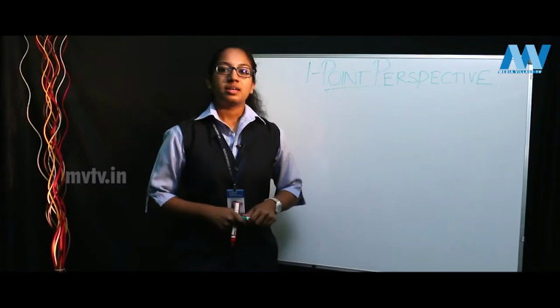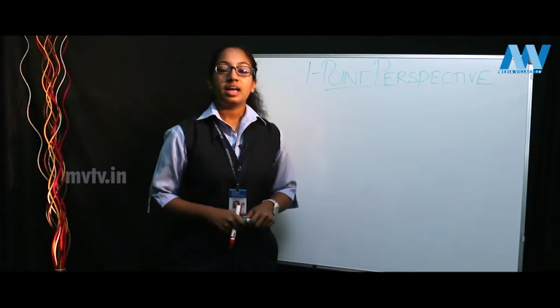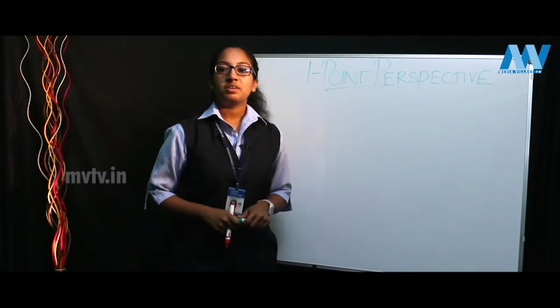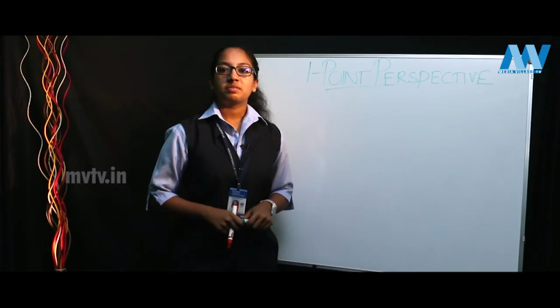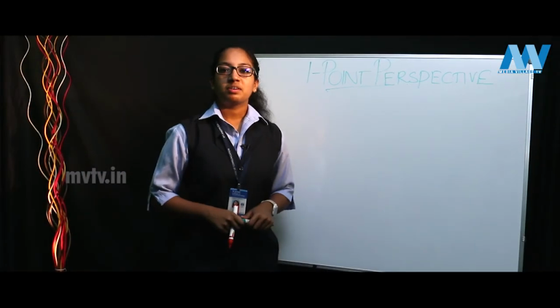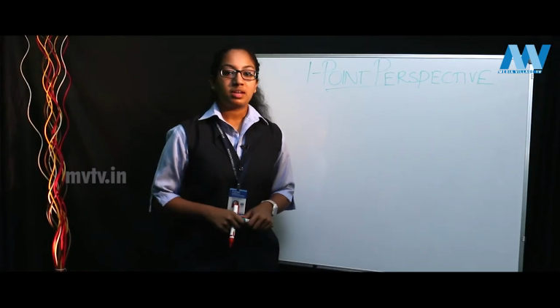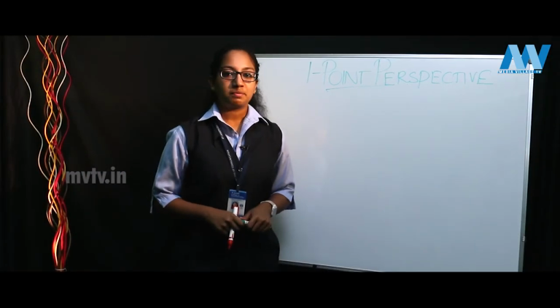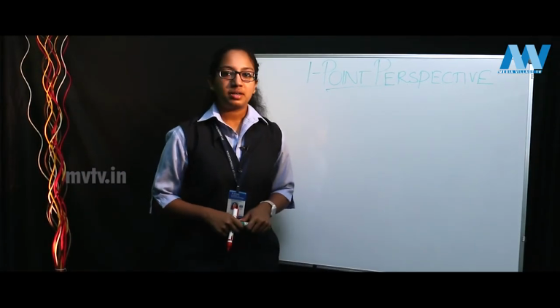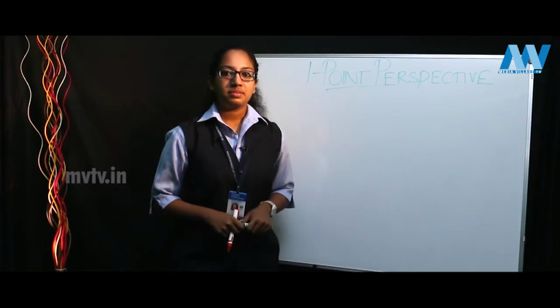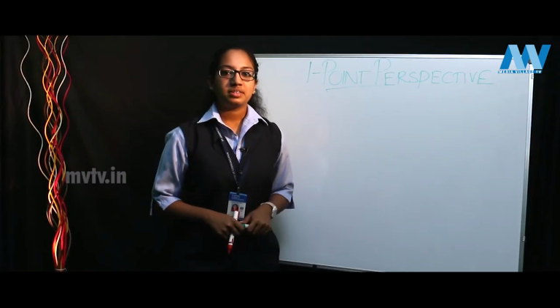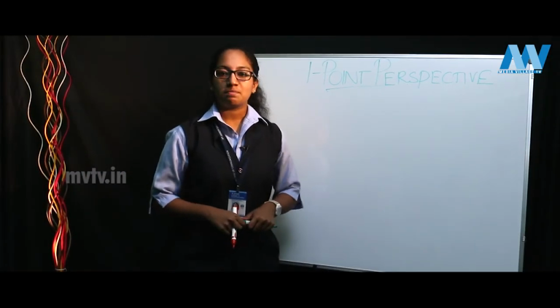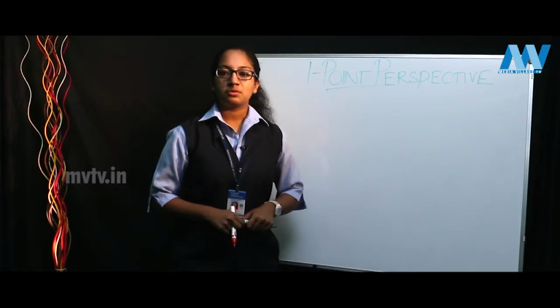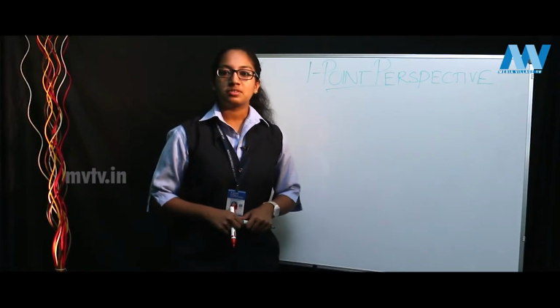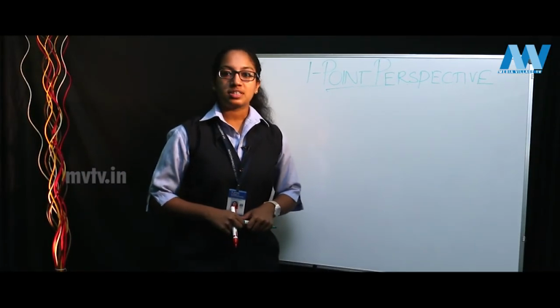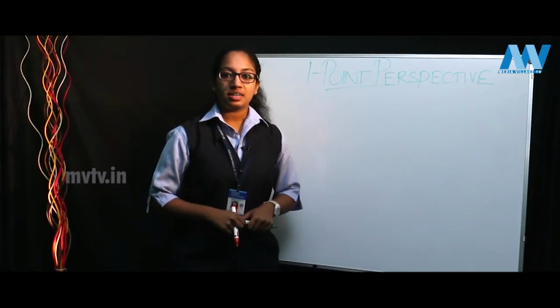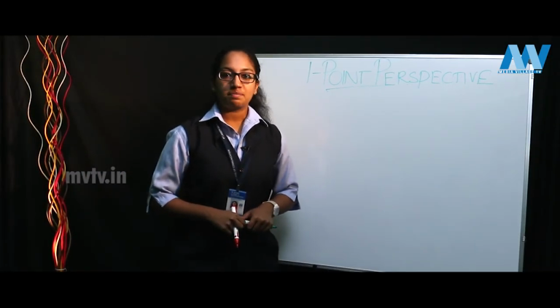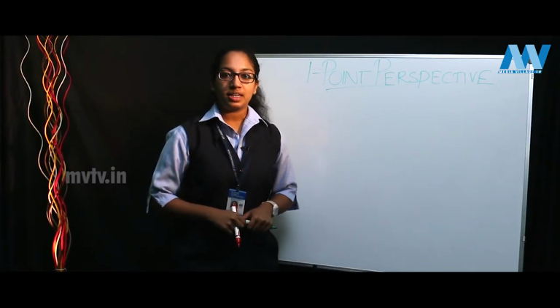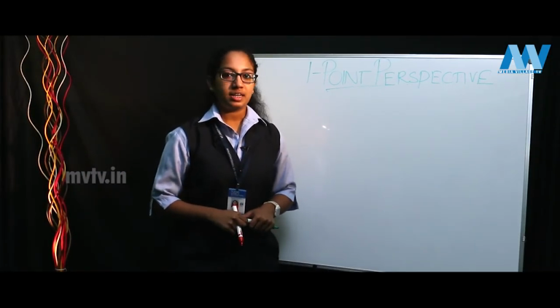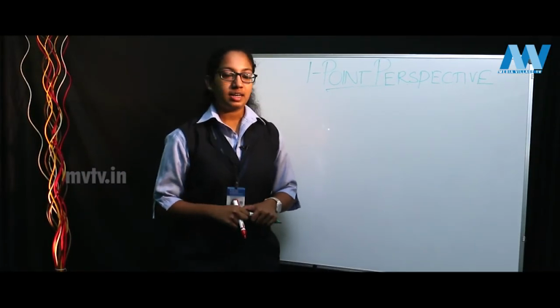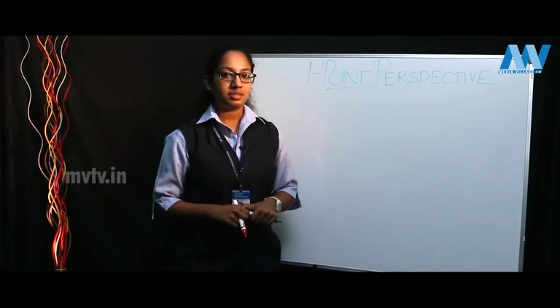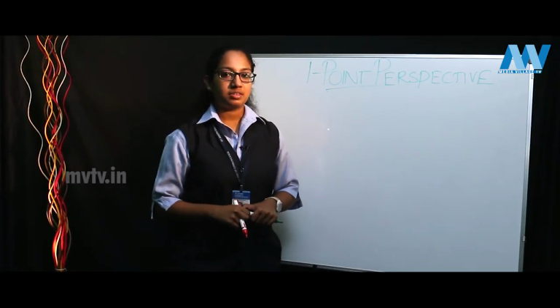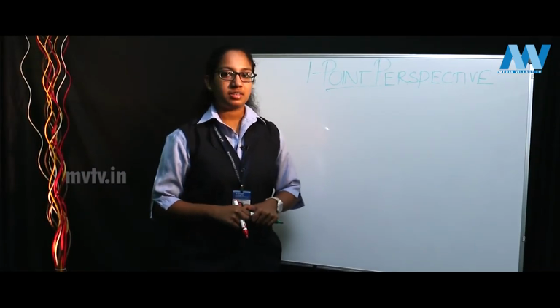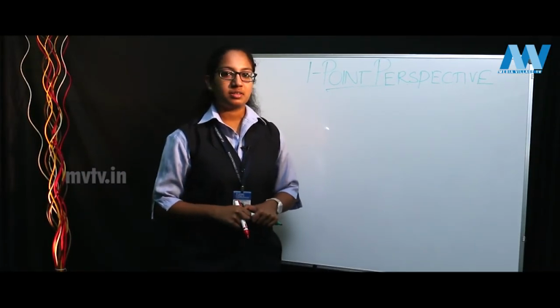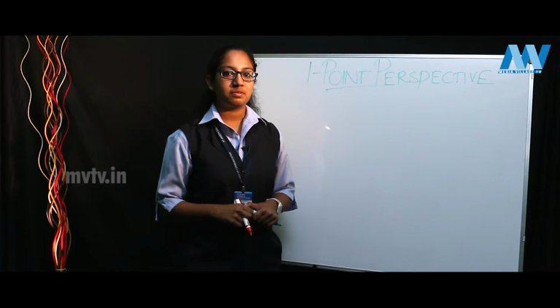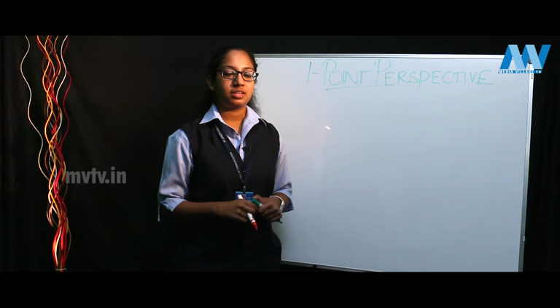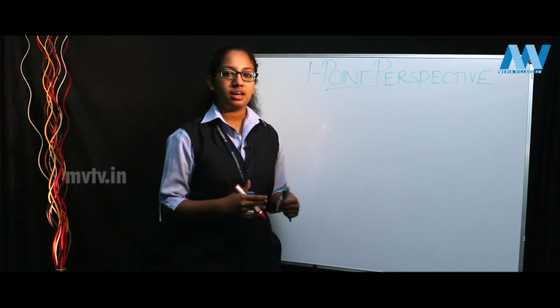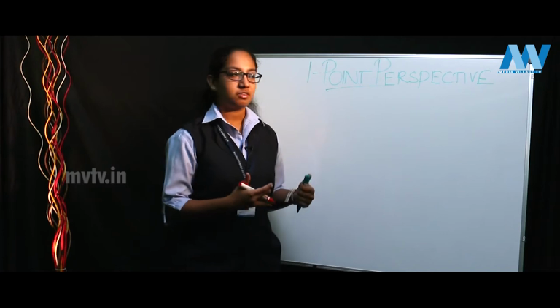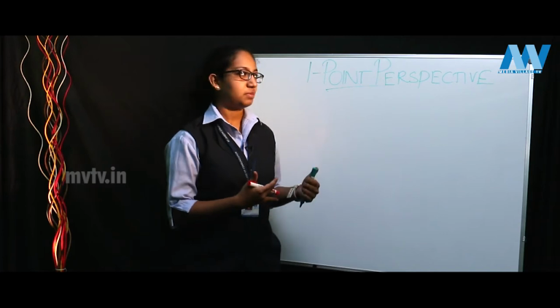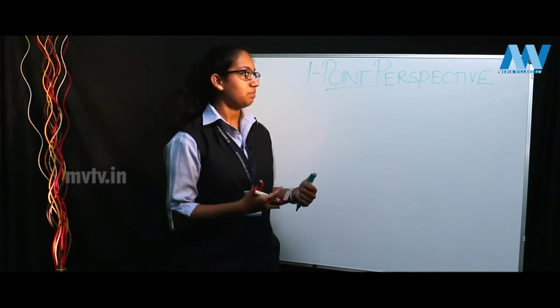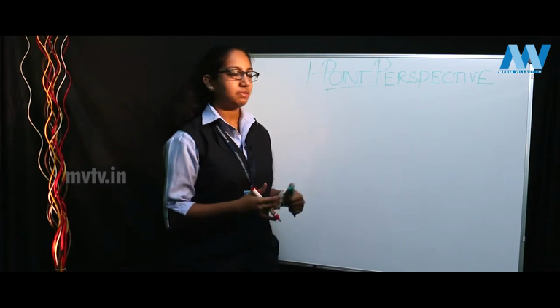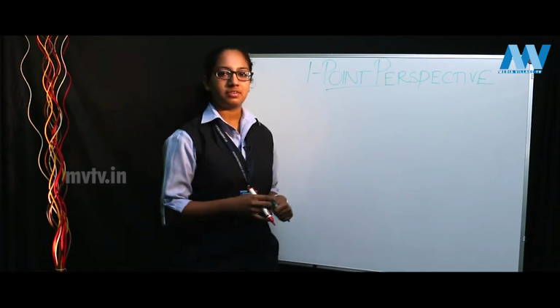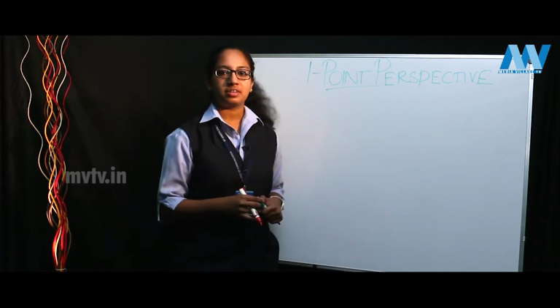Hello everyone, welcome to Artvis. I am your host Sharika Beni and I am here to teach you the art of perspective drawing.